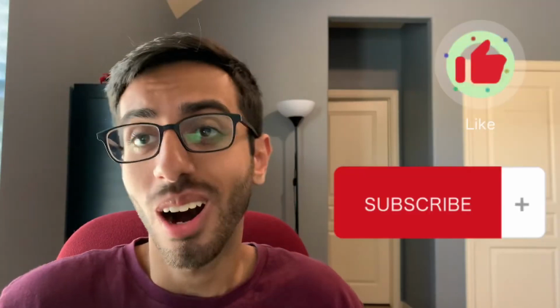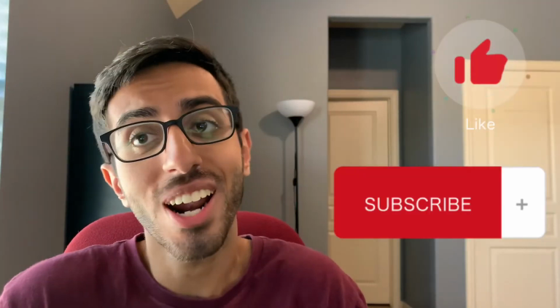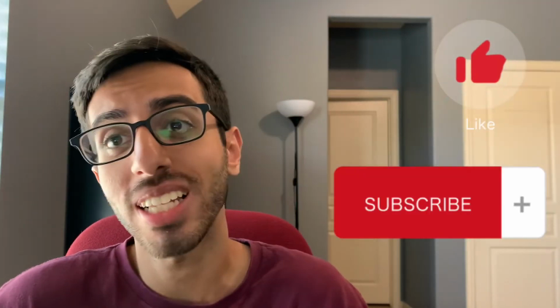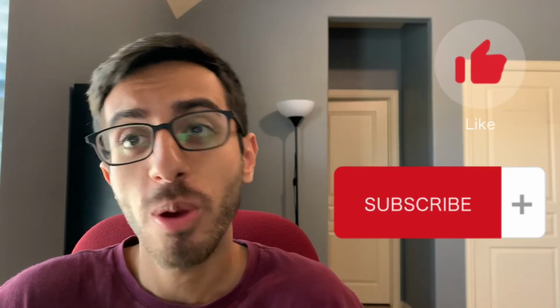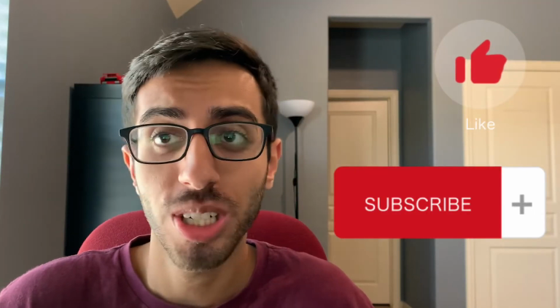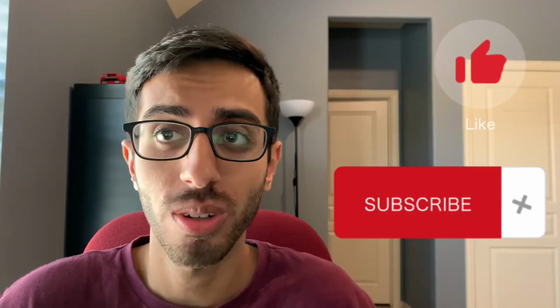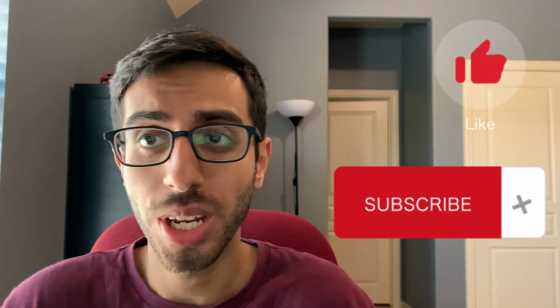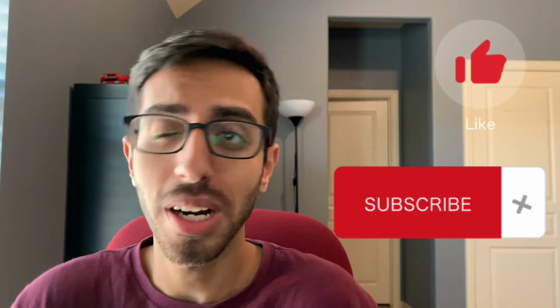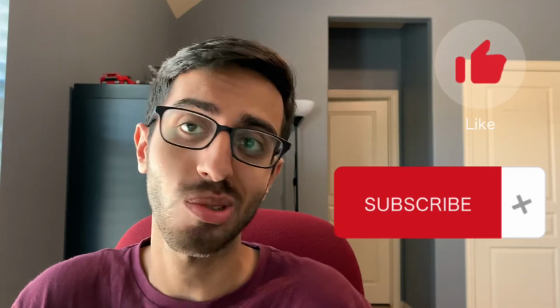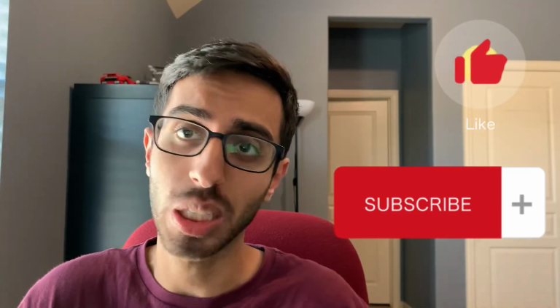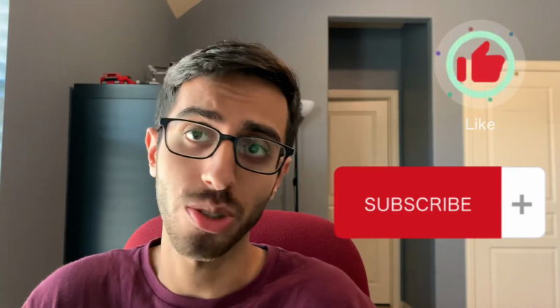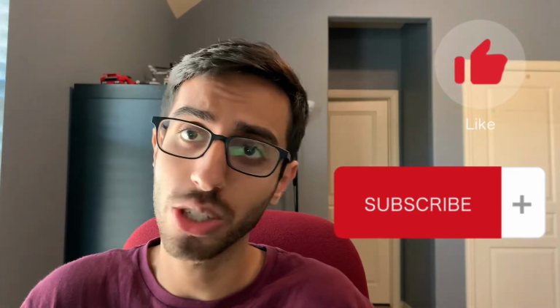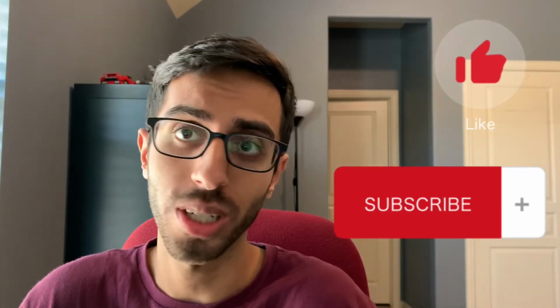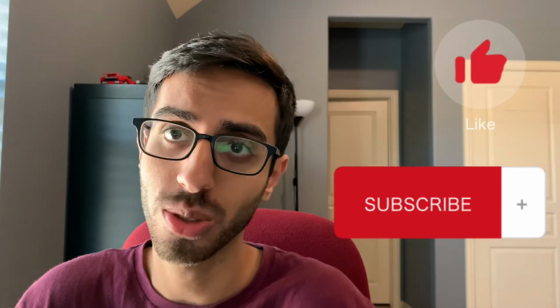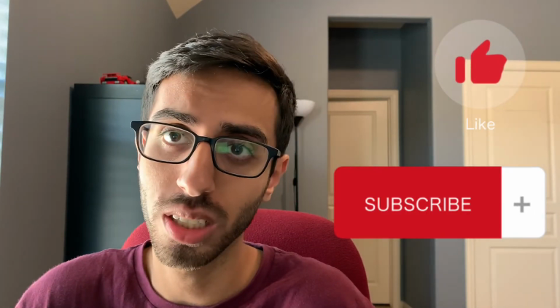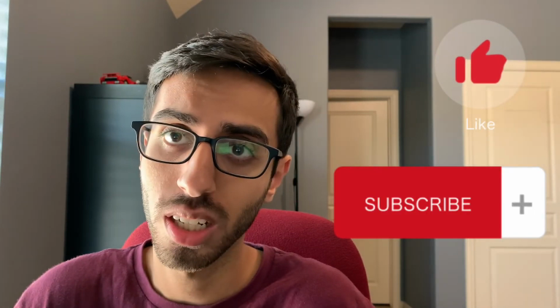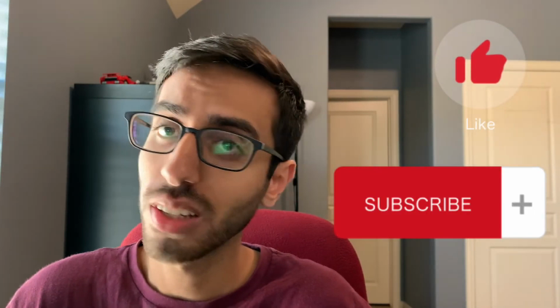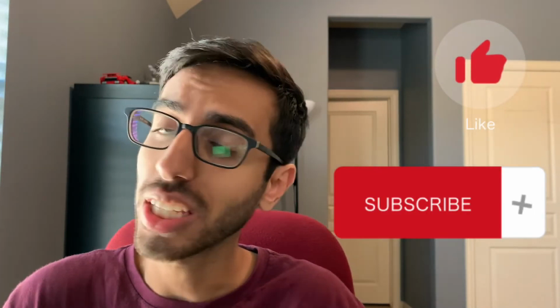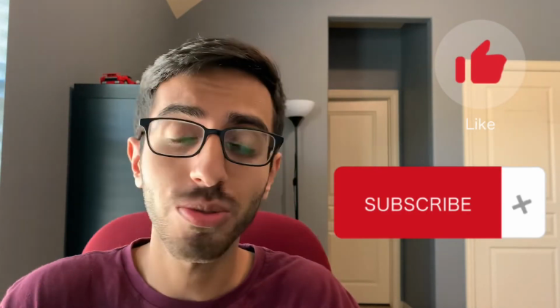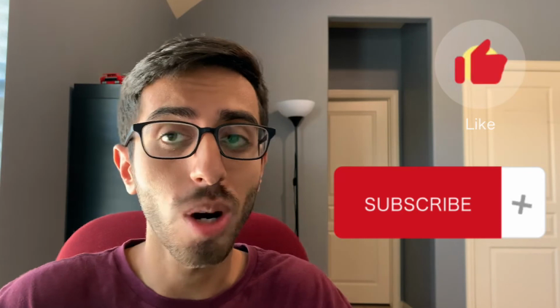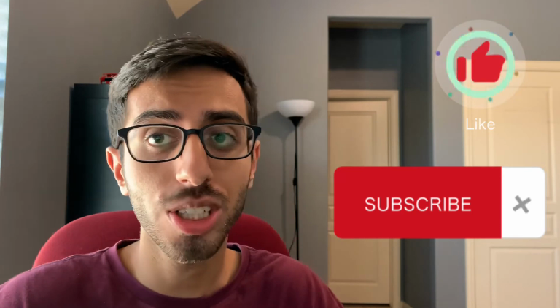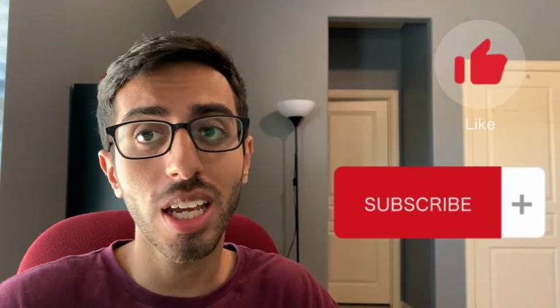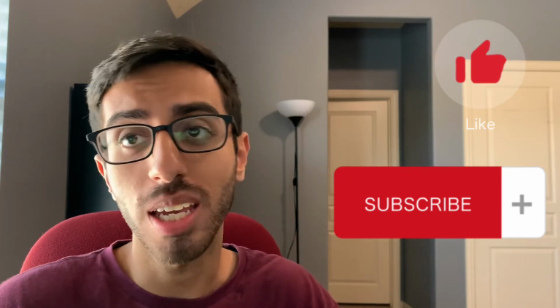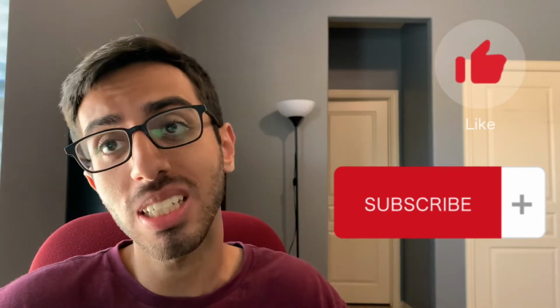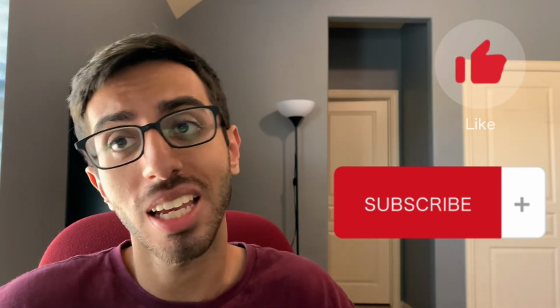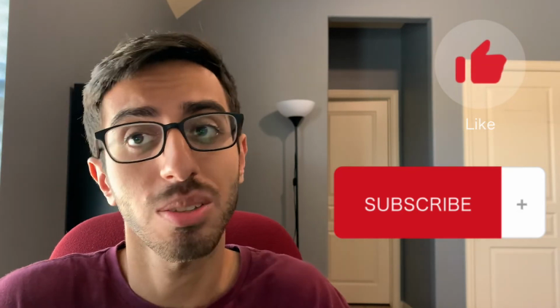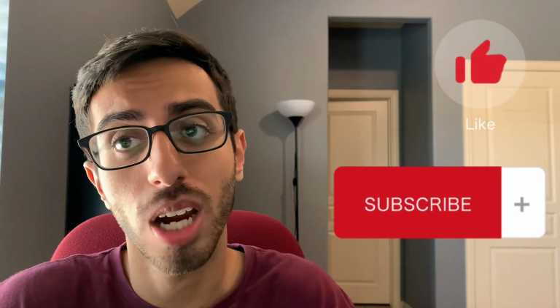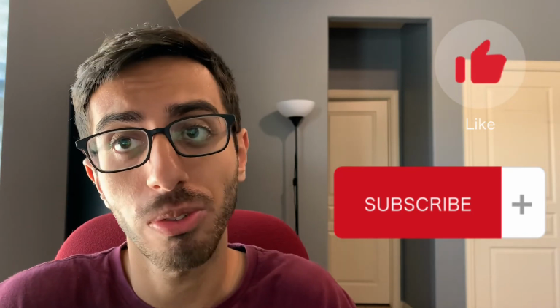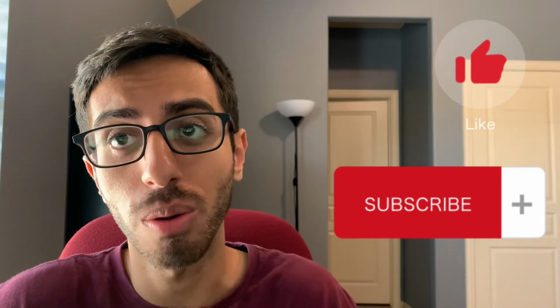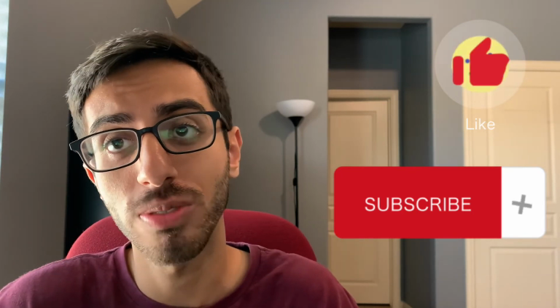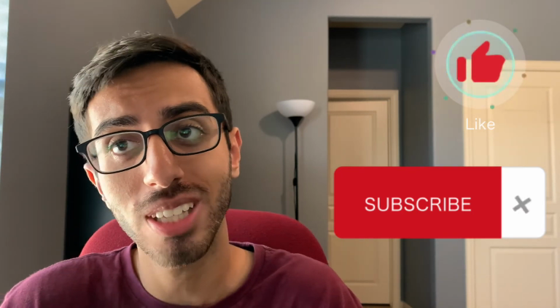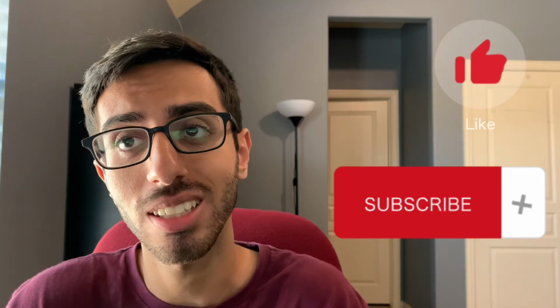Alright, well that's pretty much it for the video. I just want to keep this really short and sweet. Thank you for watching and please like and subscribe if you want more videos like this.